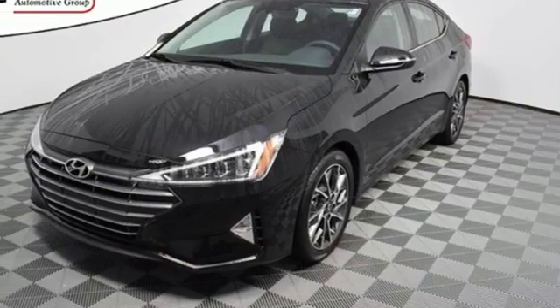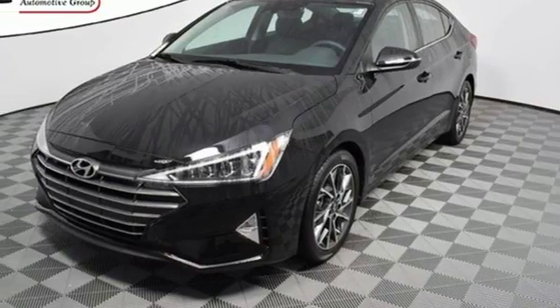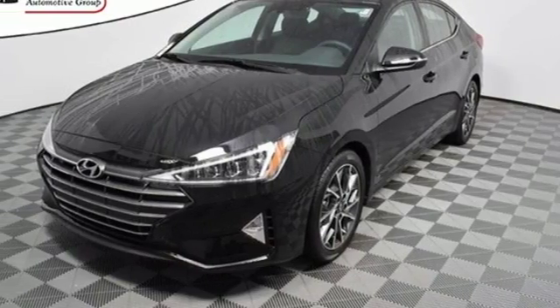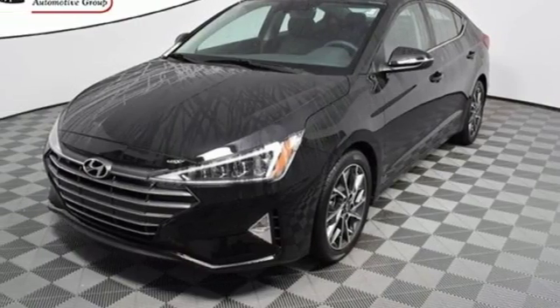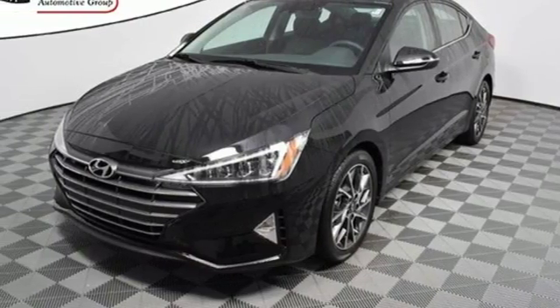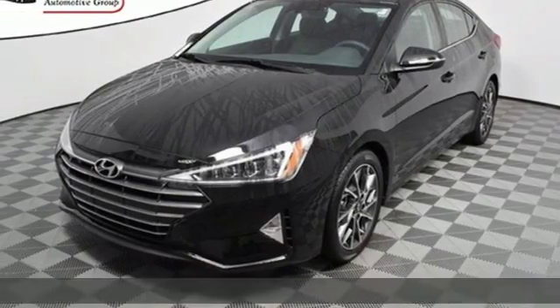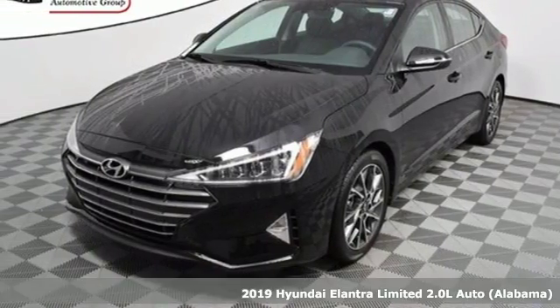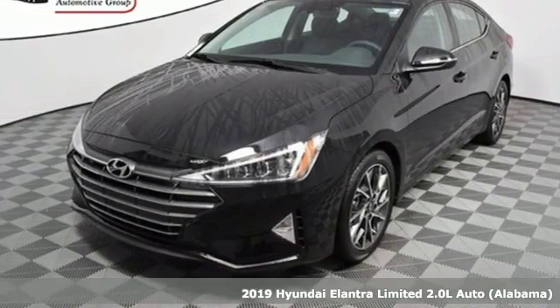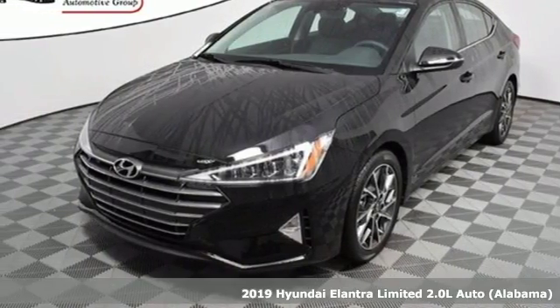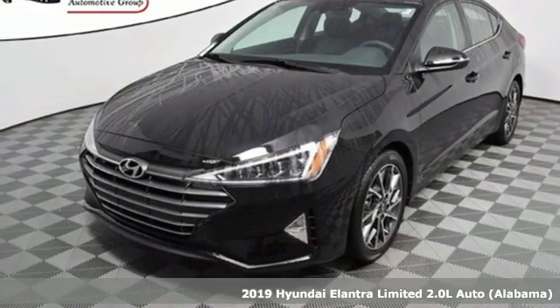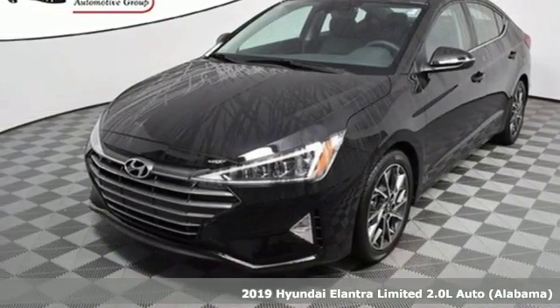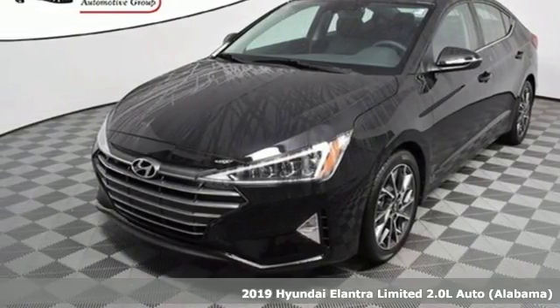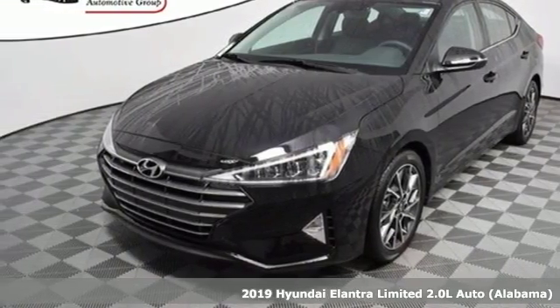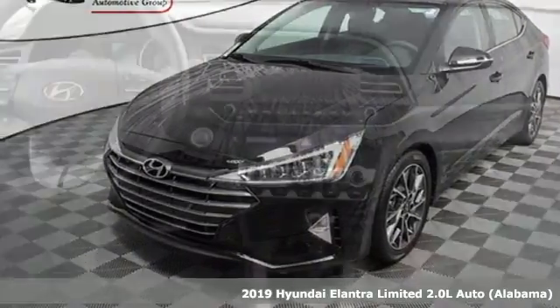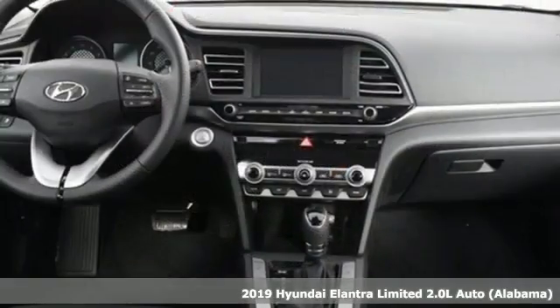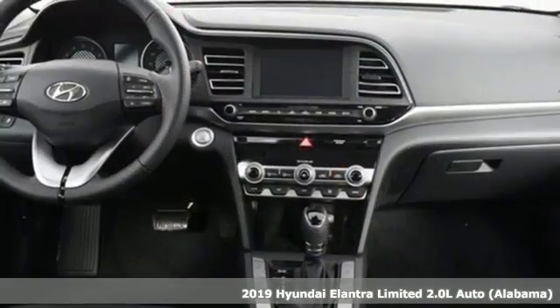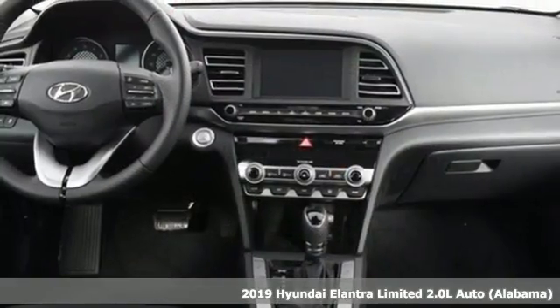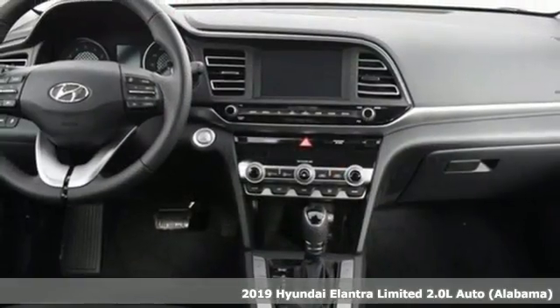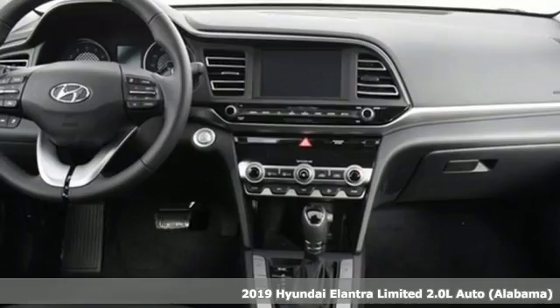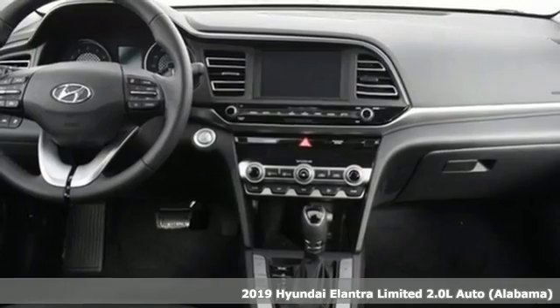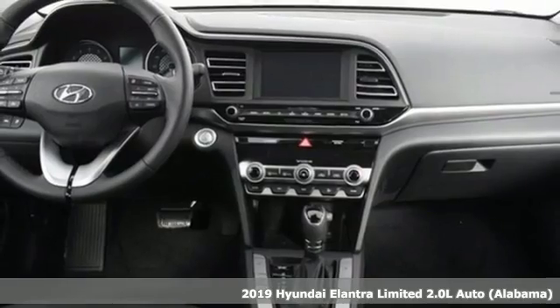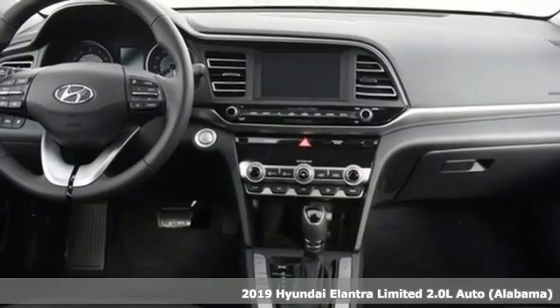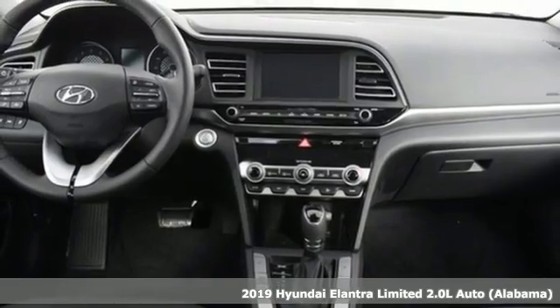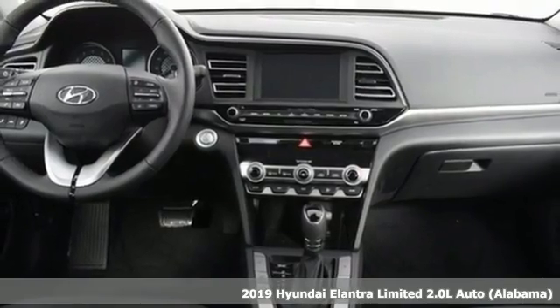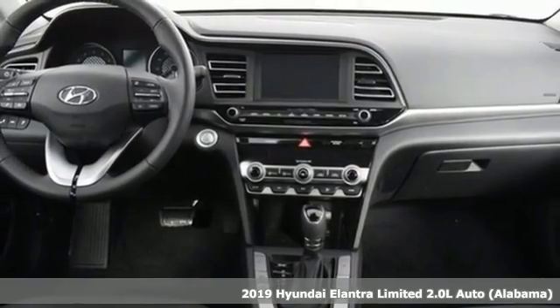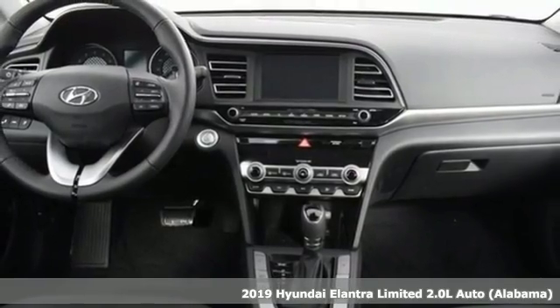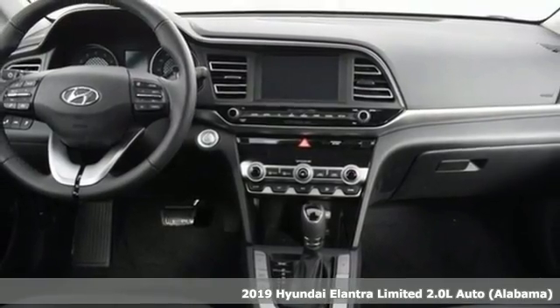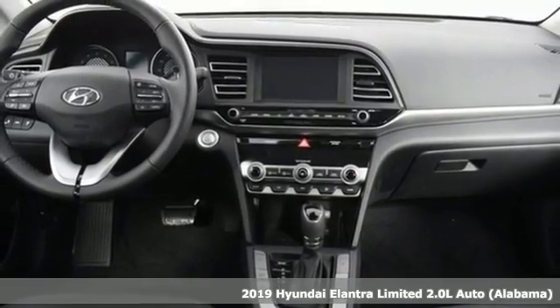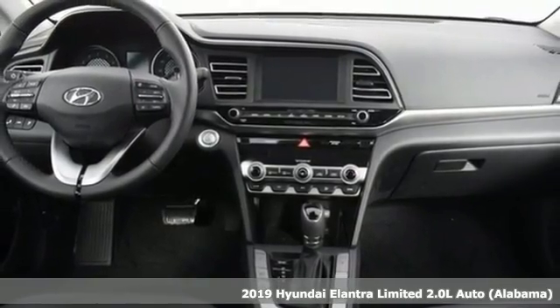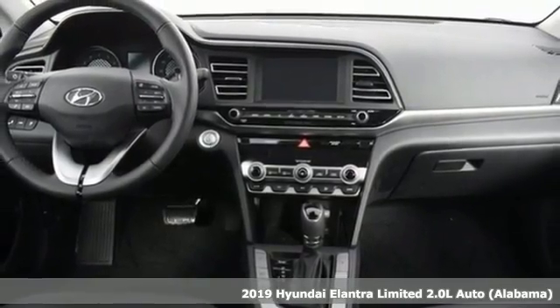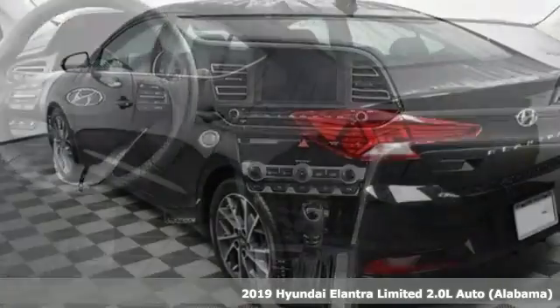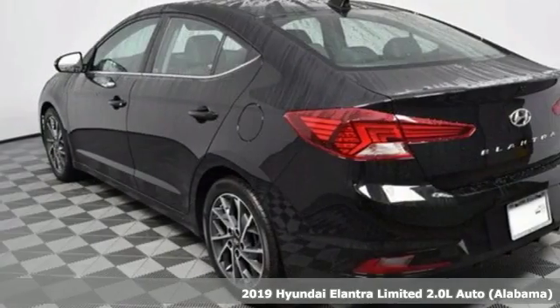Here's a new 2019 Hyundai Elantra. Its style is bold and expressive, its substance uniquely impressive.